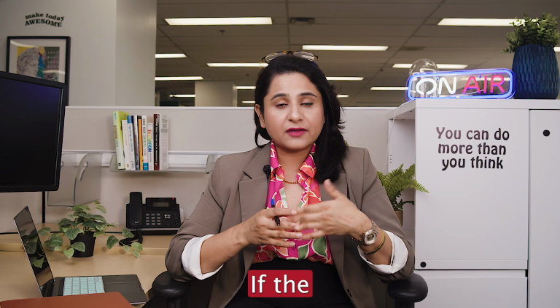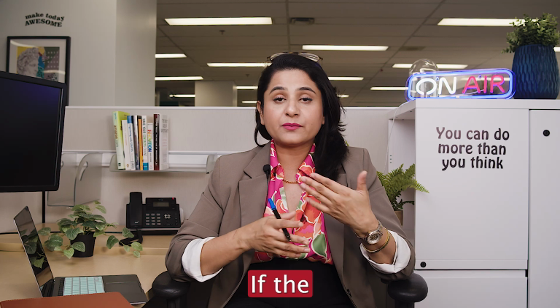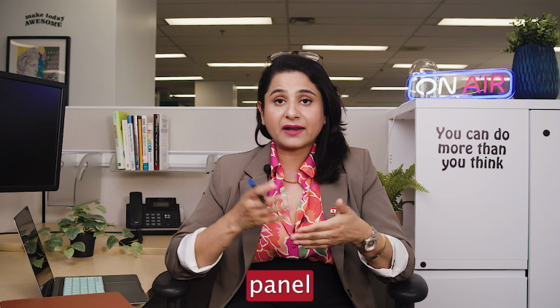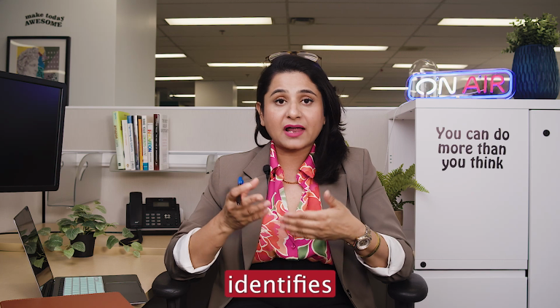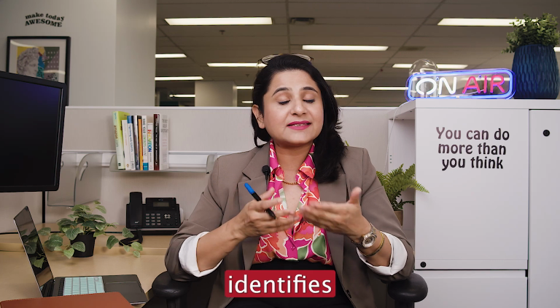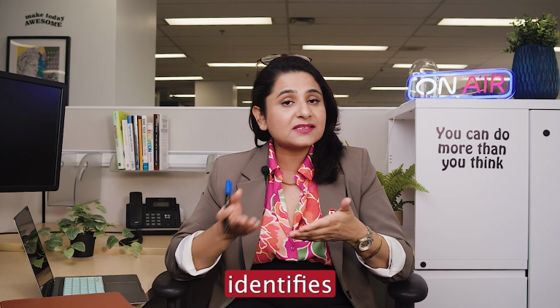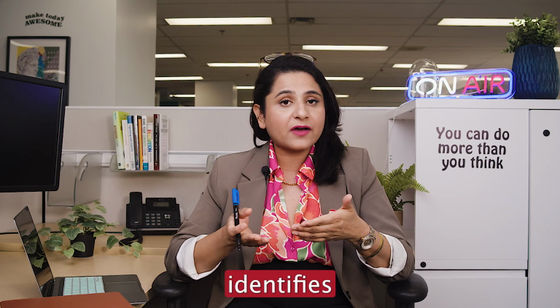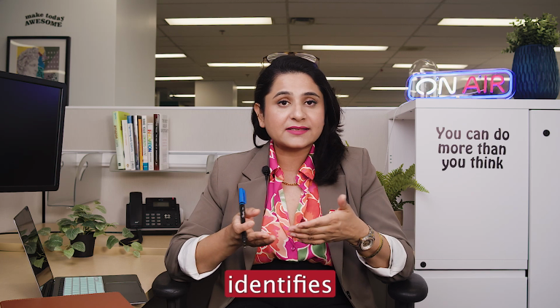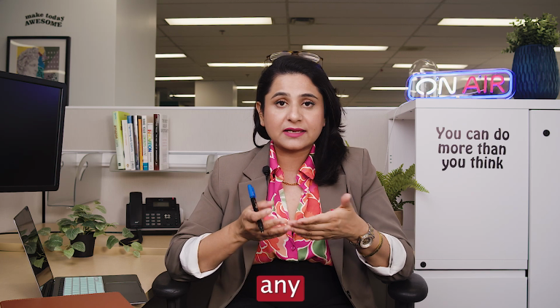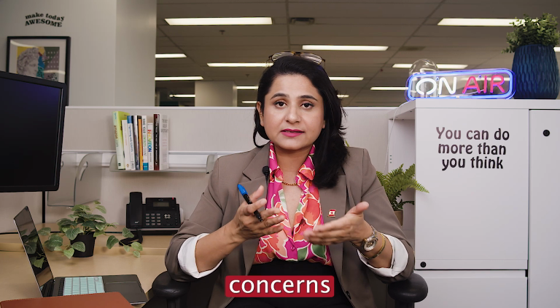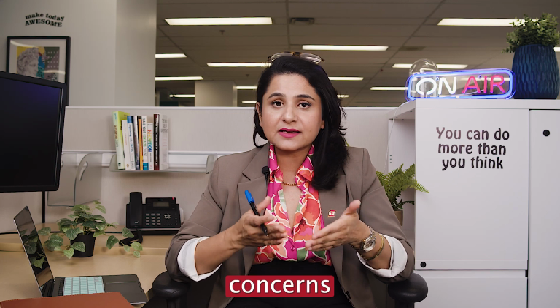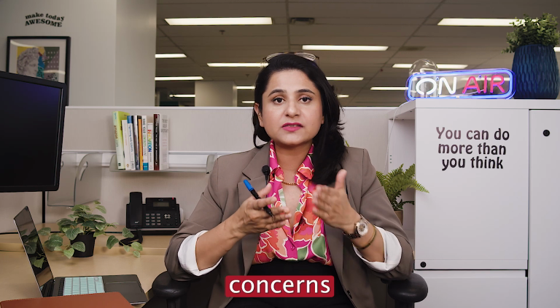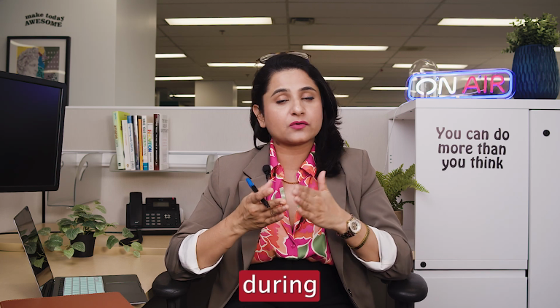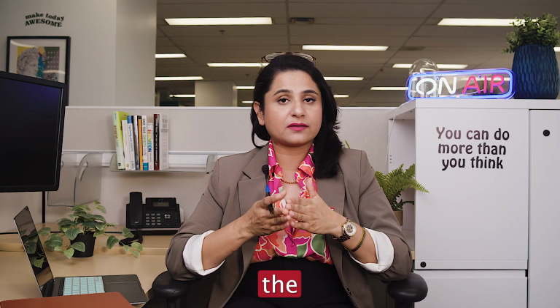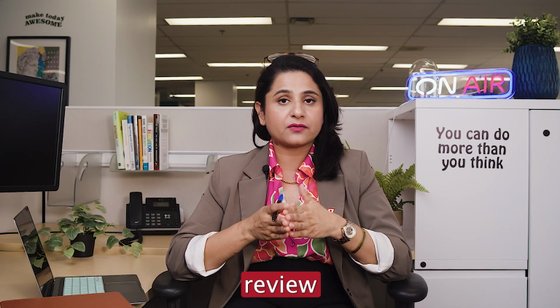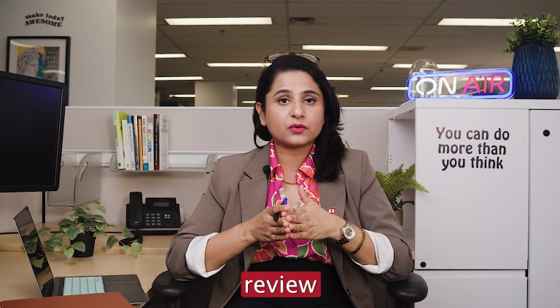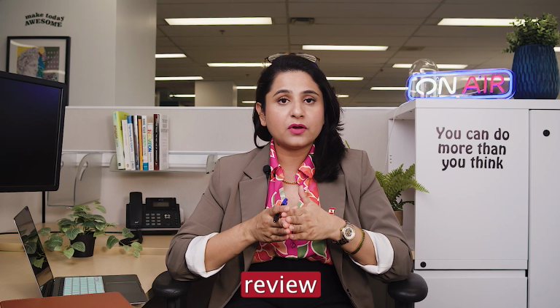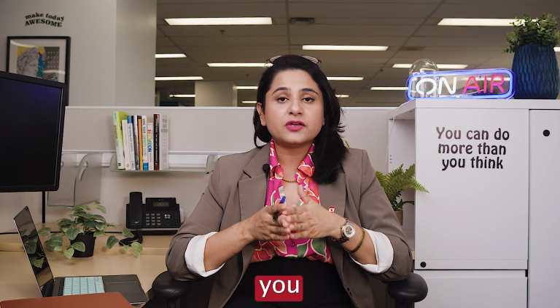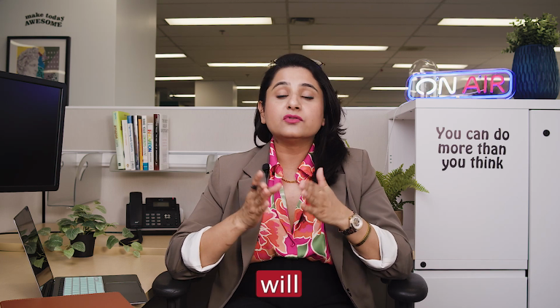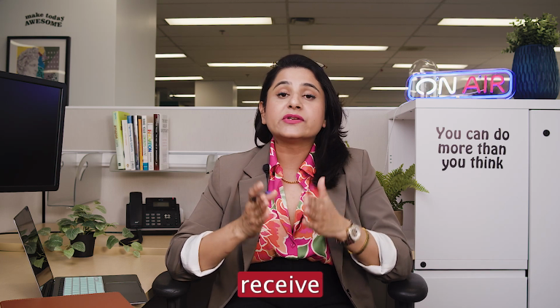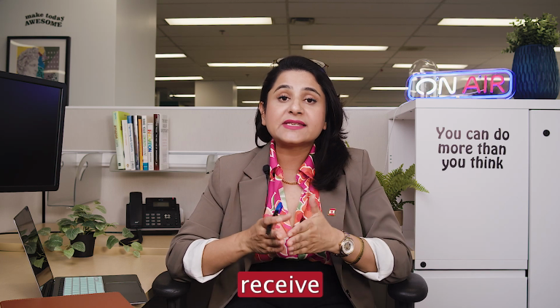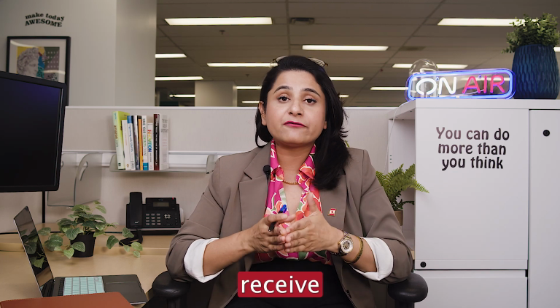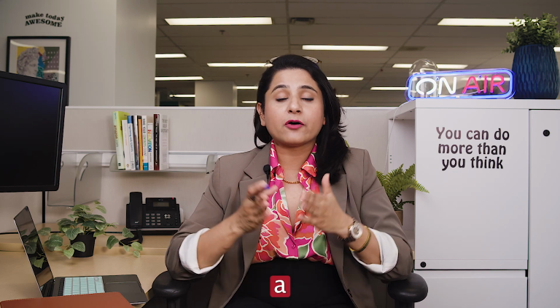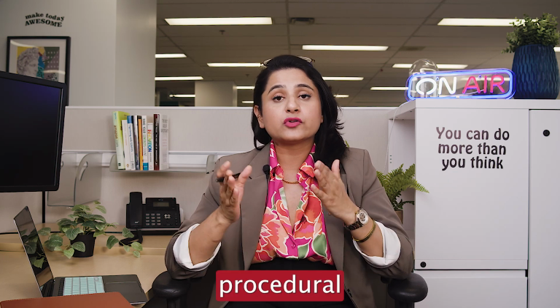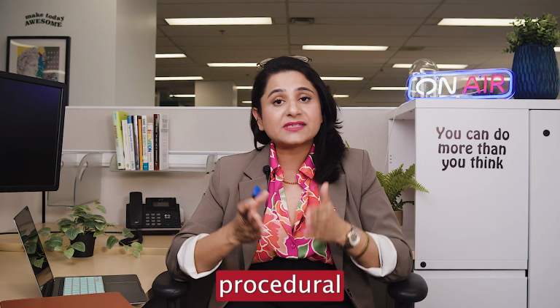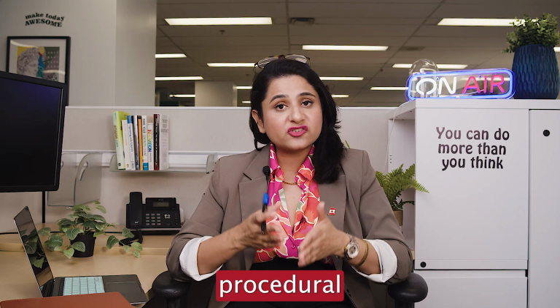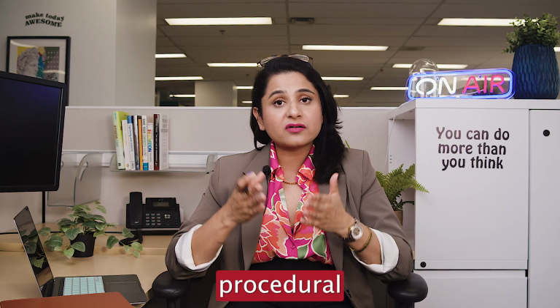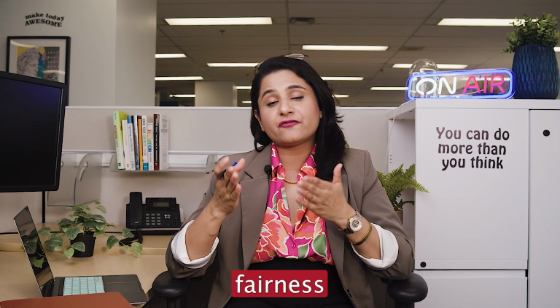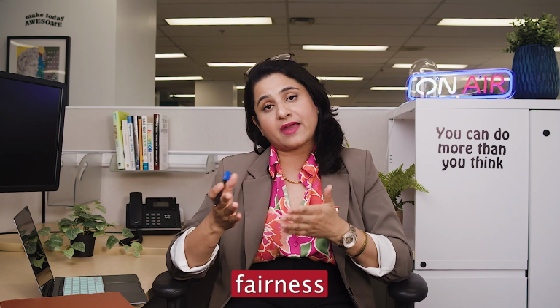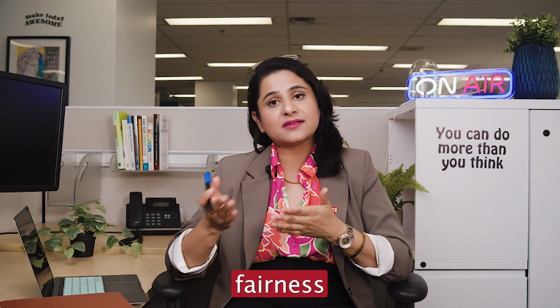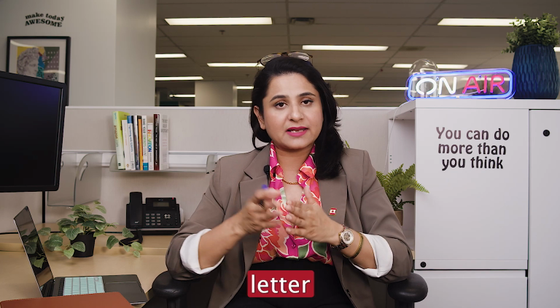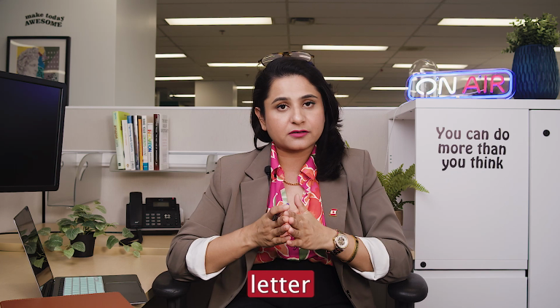If the panel identifies any concerns during the review, you'll receive a procedural fairness letter.